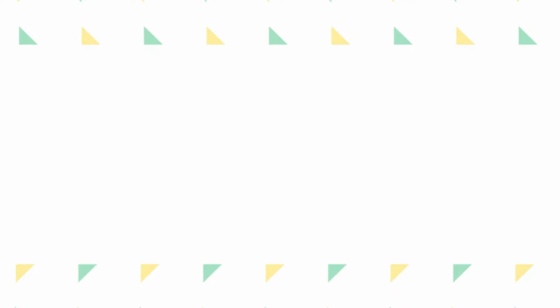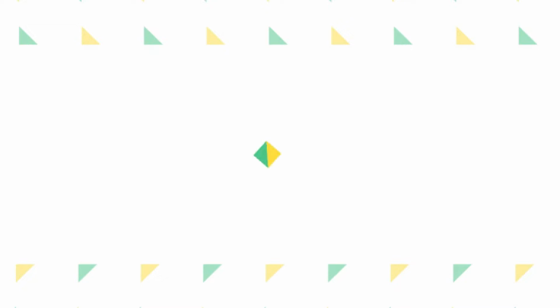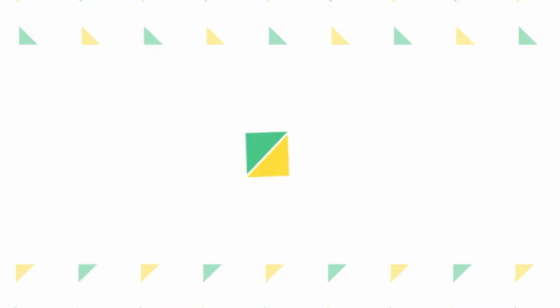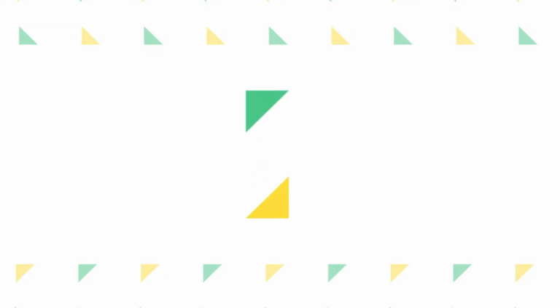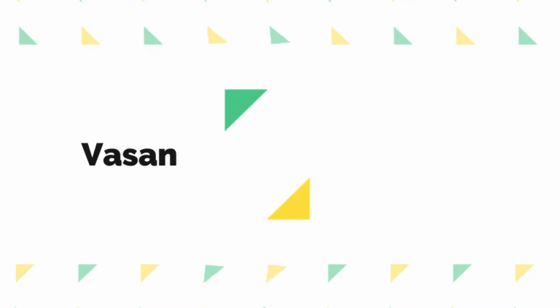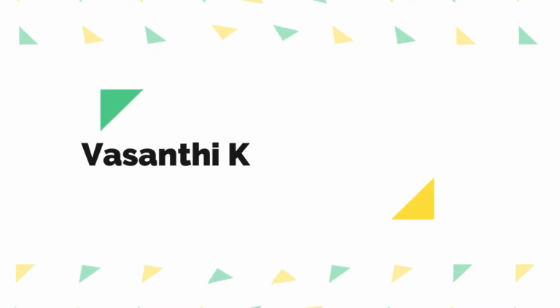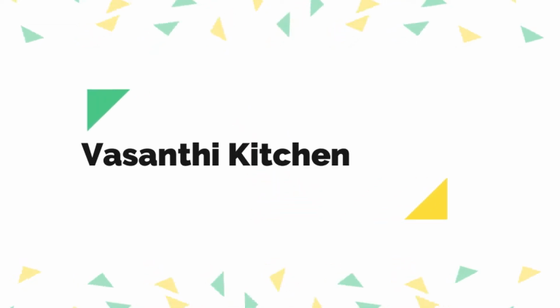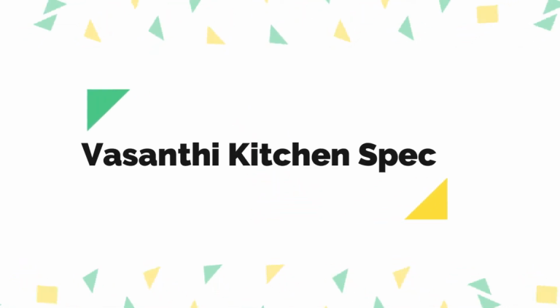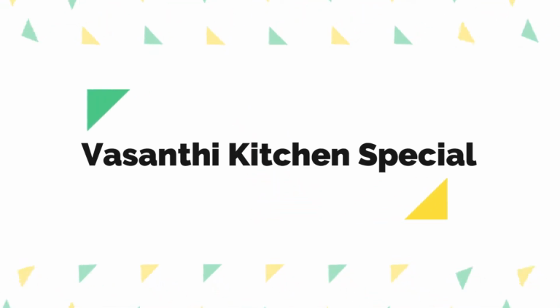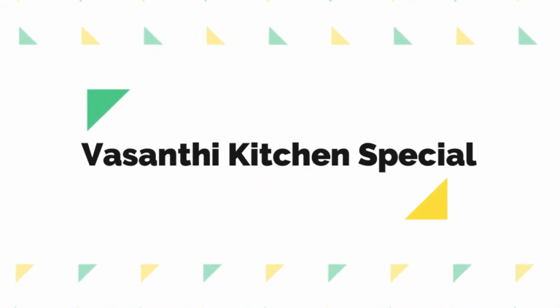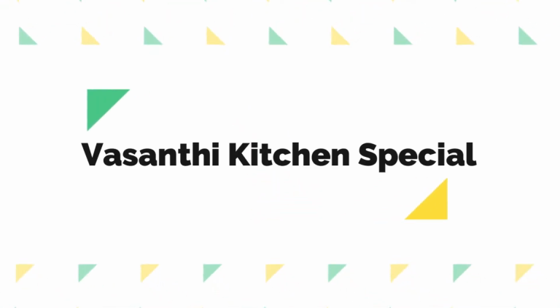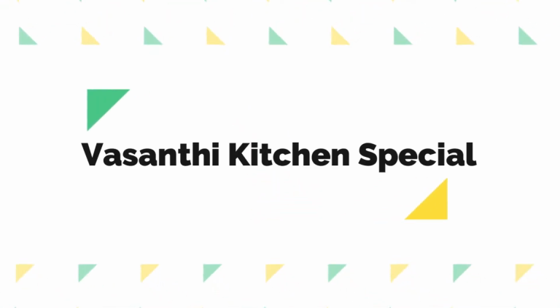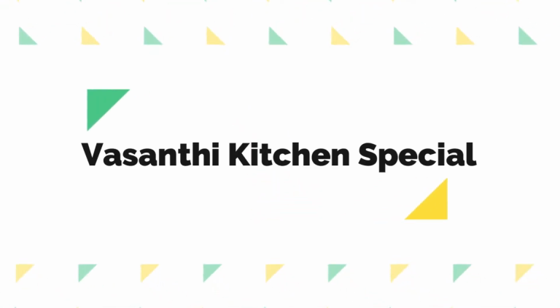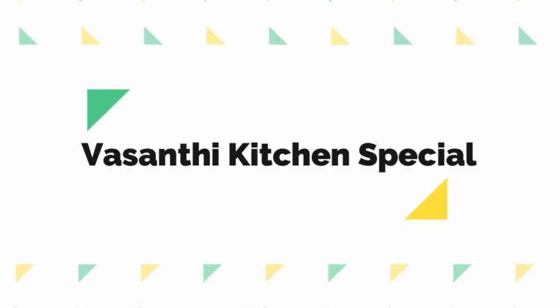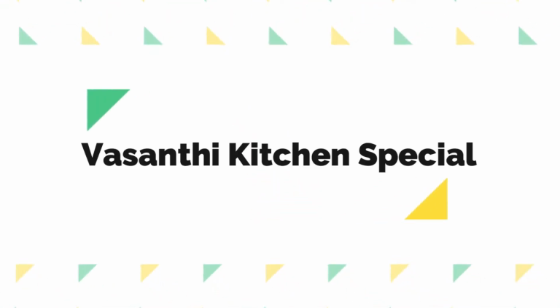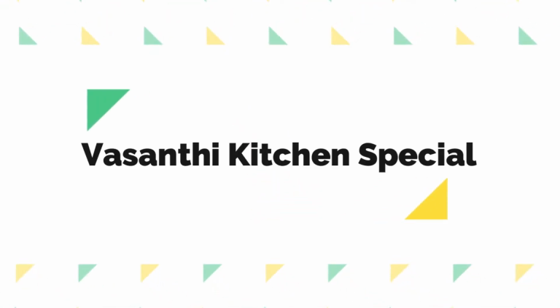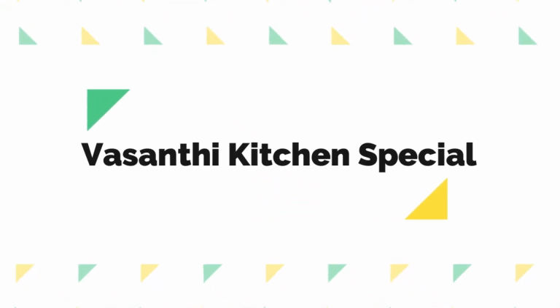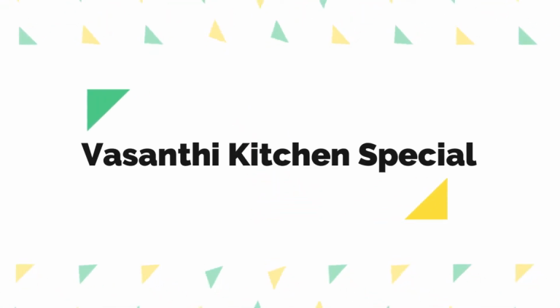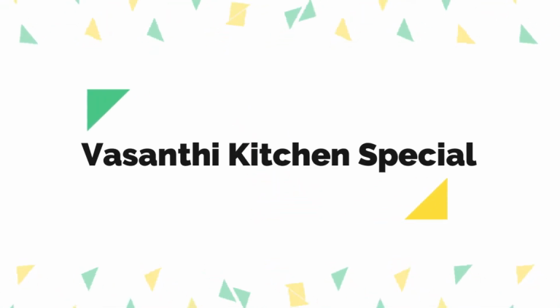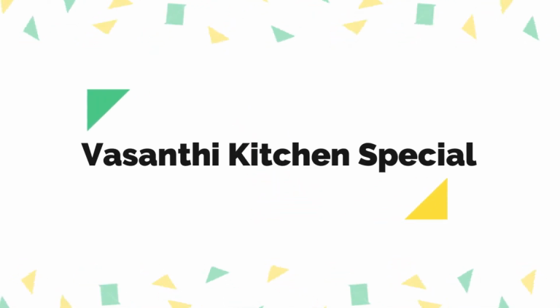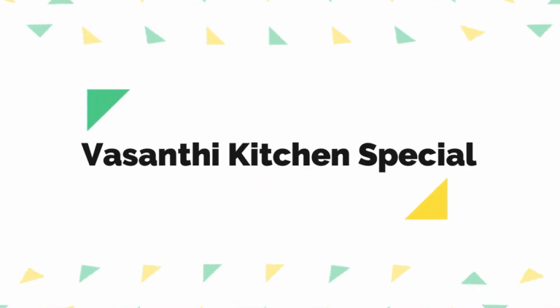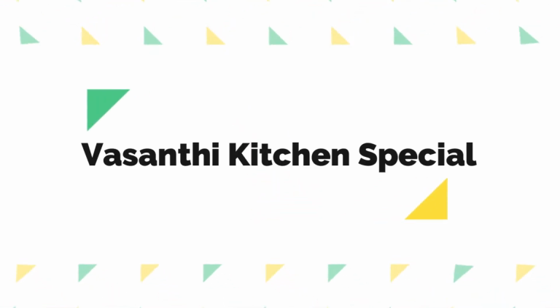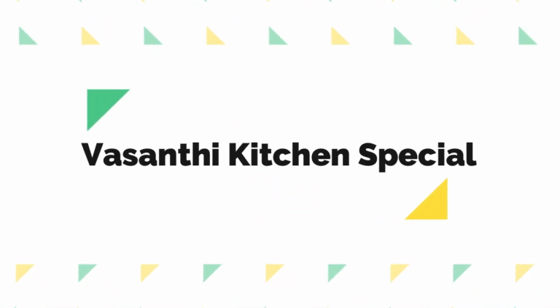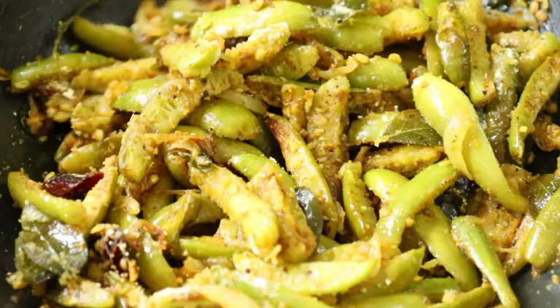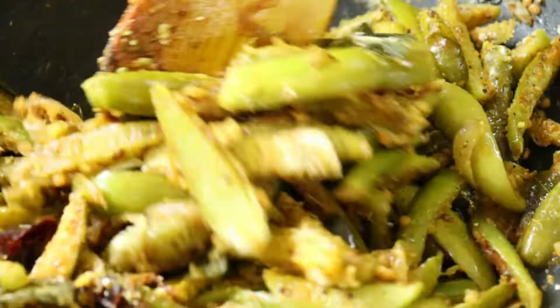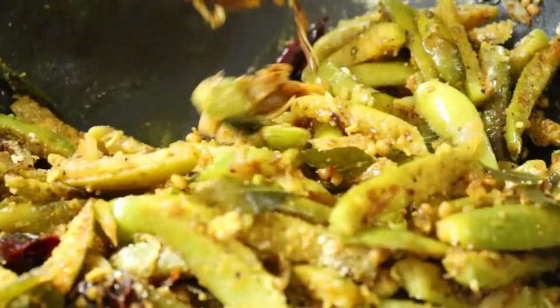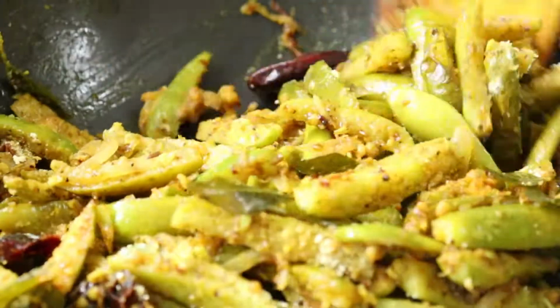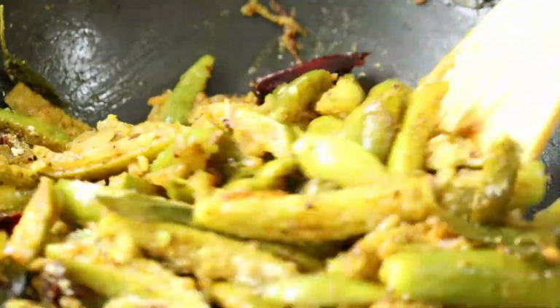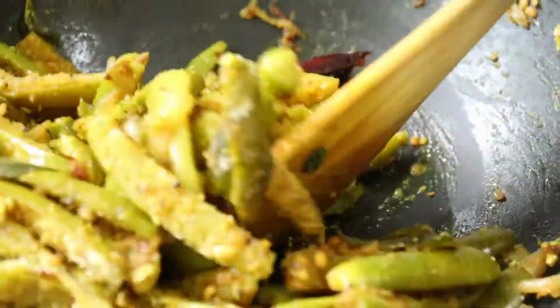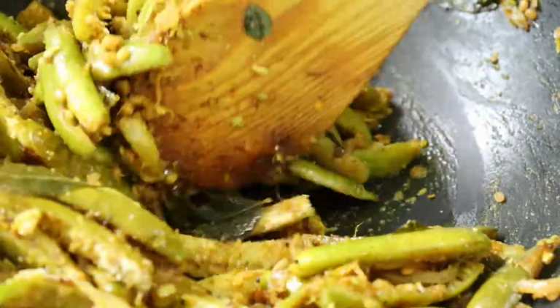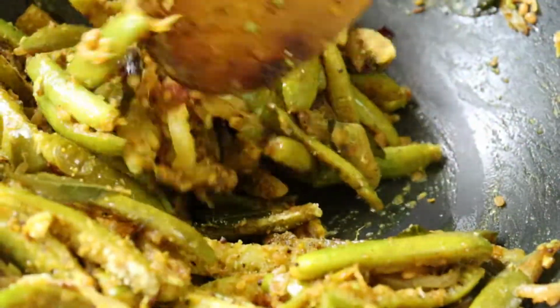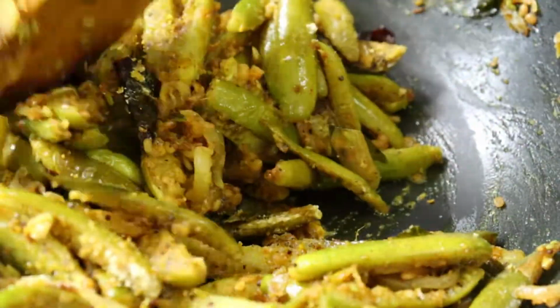Hi! Hello! Welcome to Vasanthi Kitchen Special. Today we are going to fry 4 pieces in this episode.